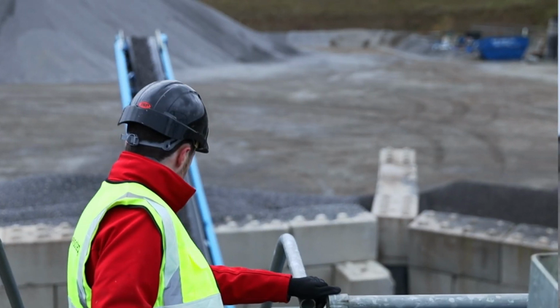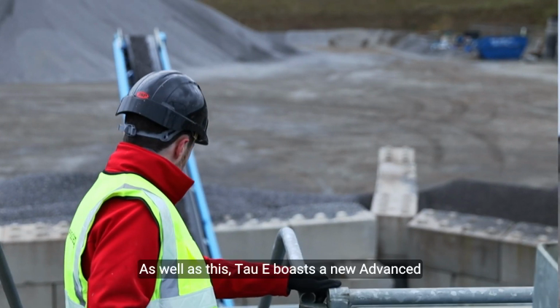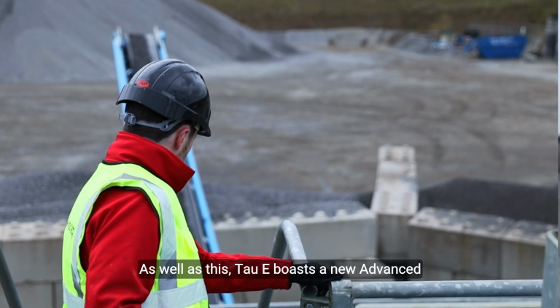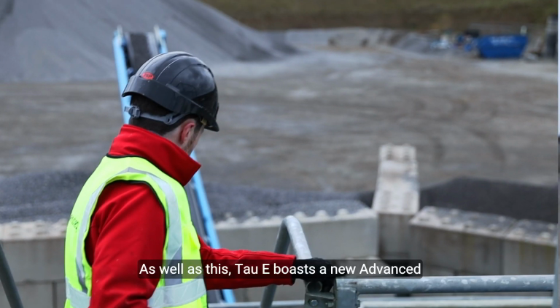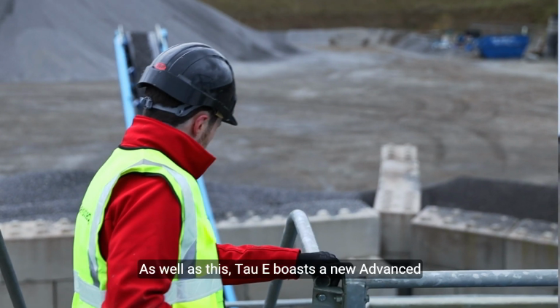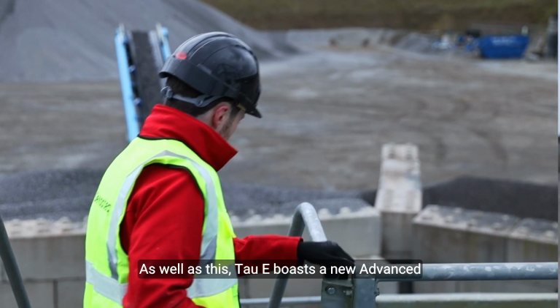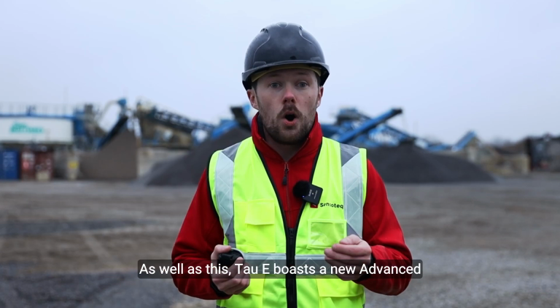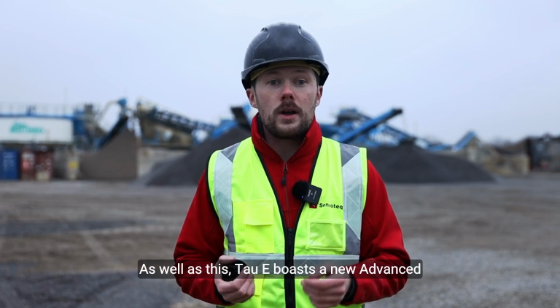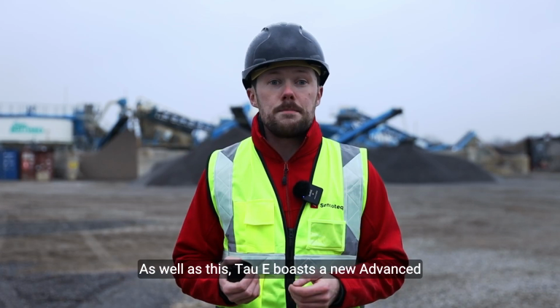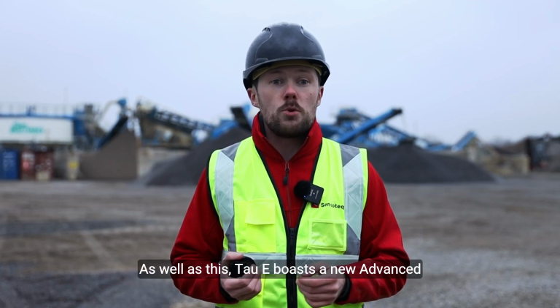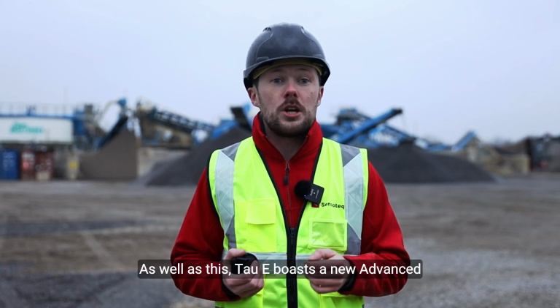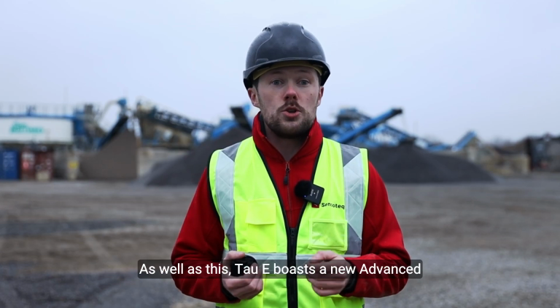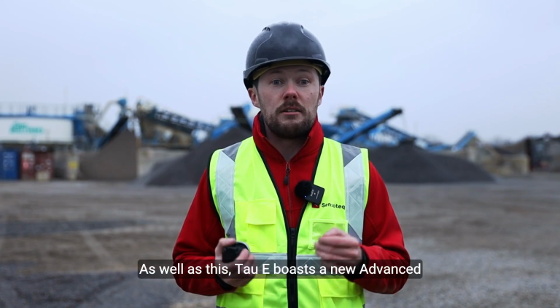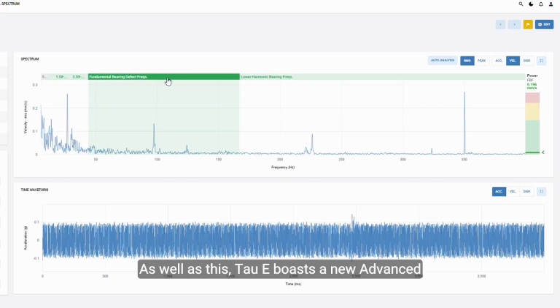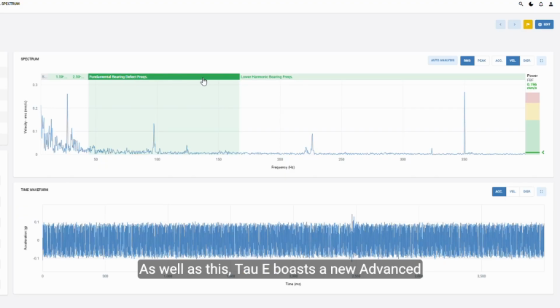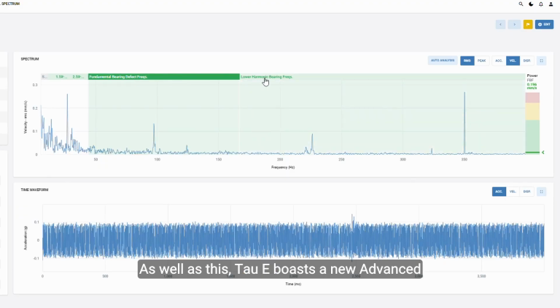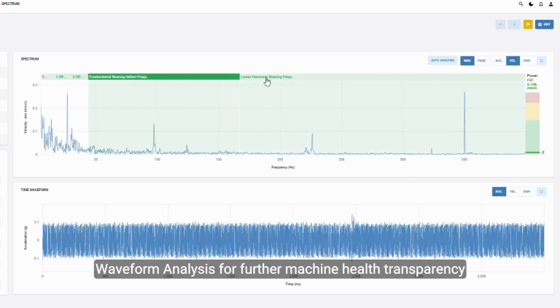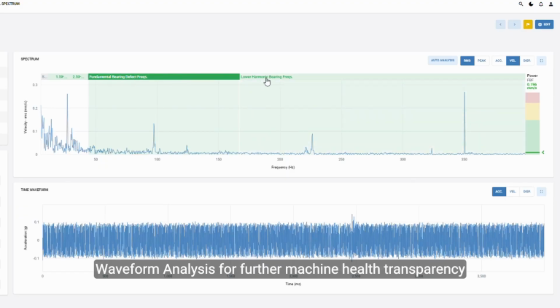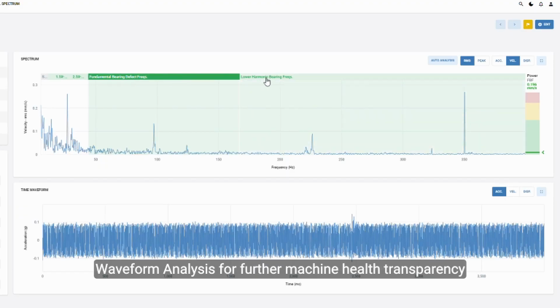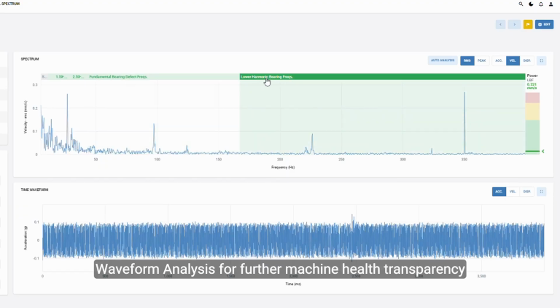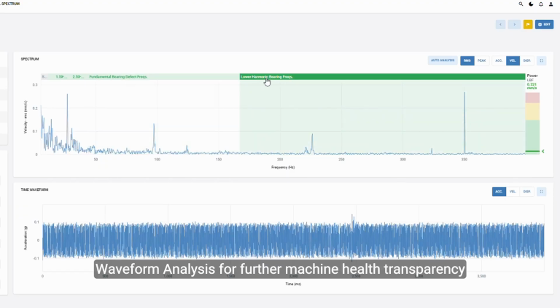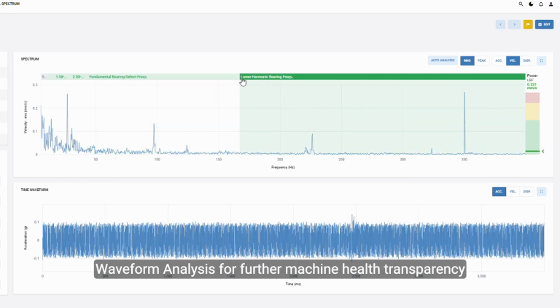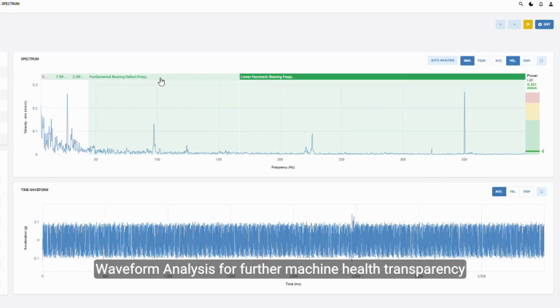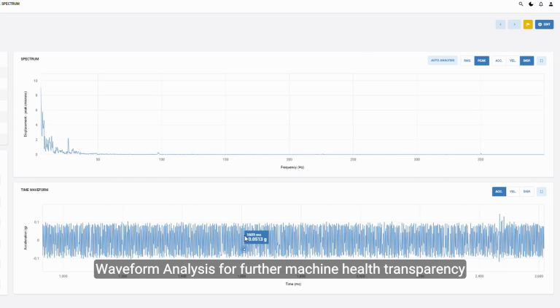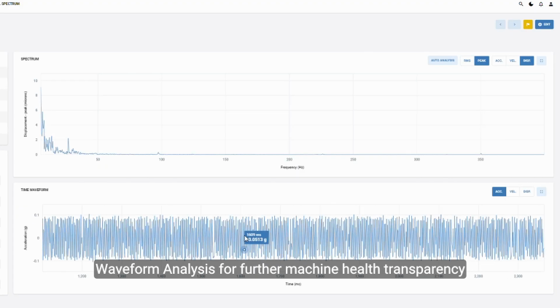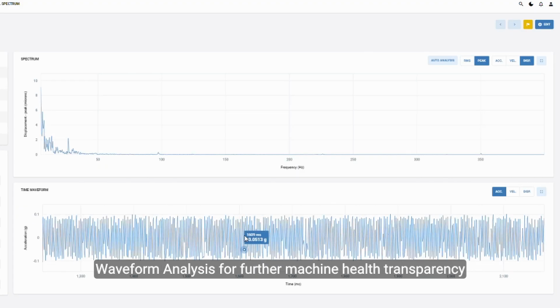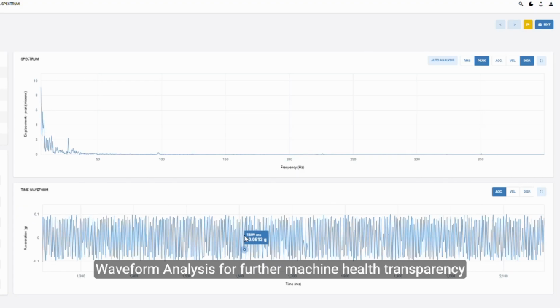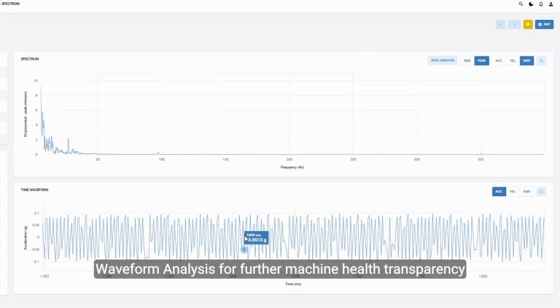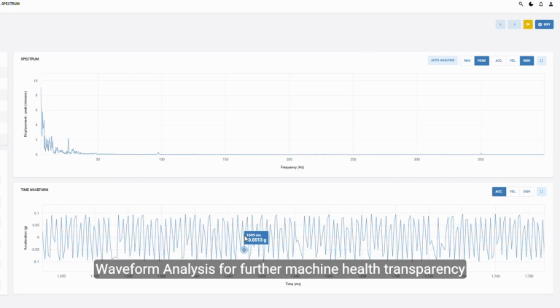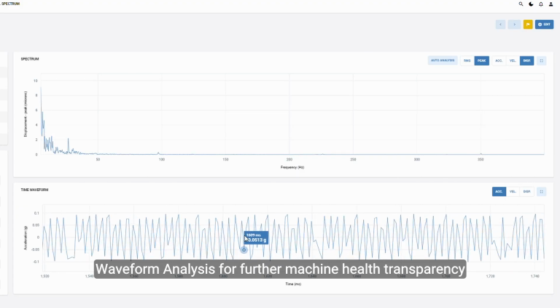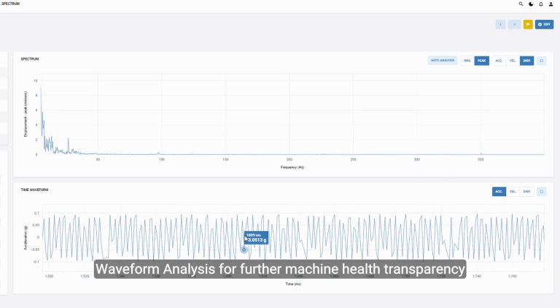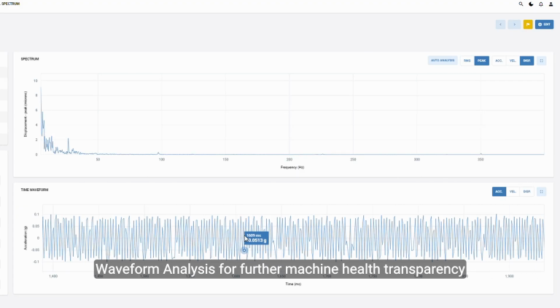As well as this, TAW-E hosts a new advanced waveform analysis for further machine health transparency.